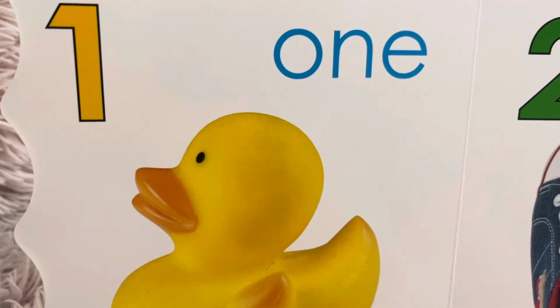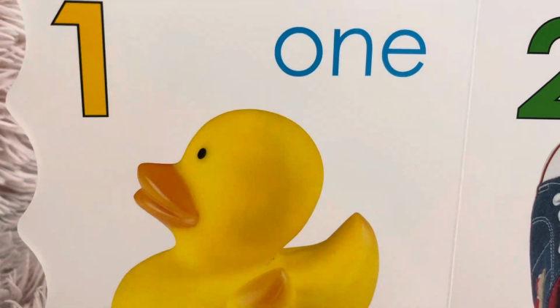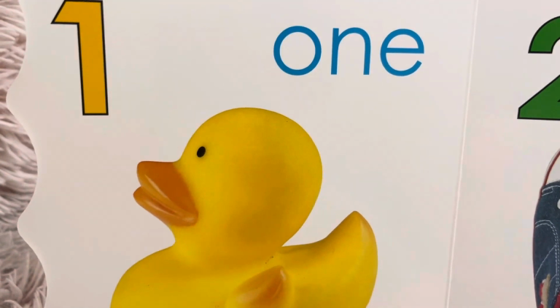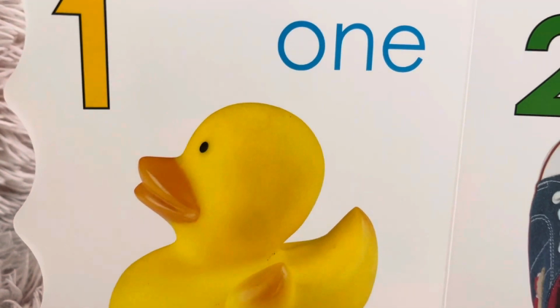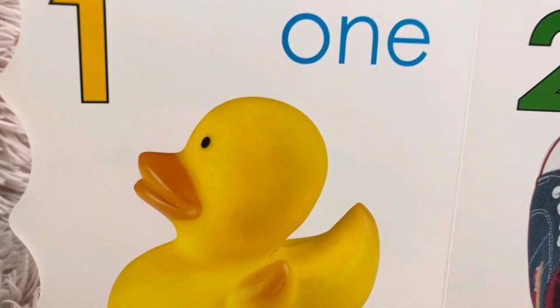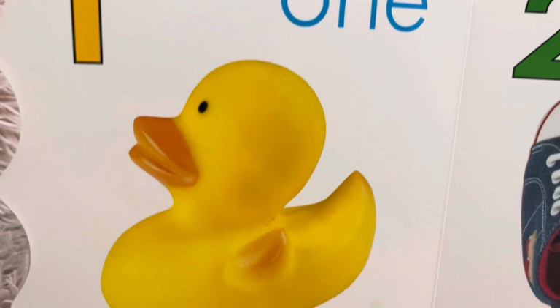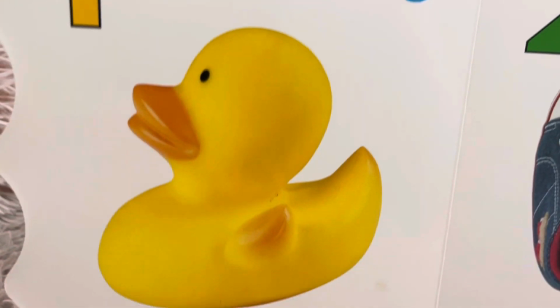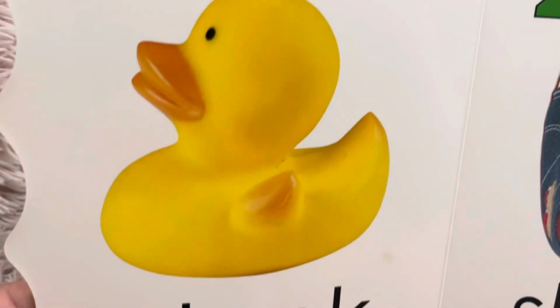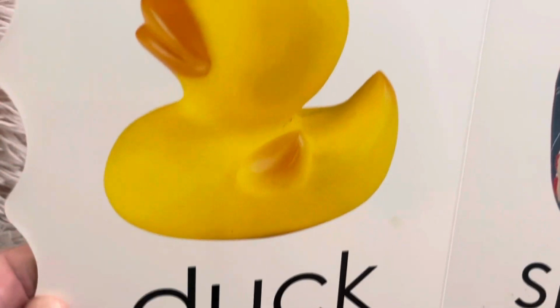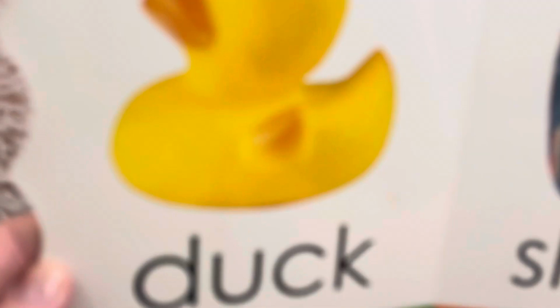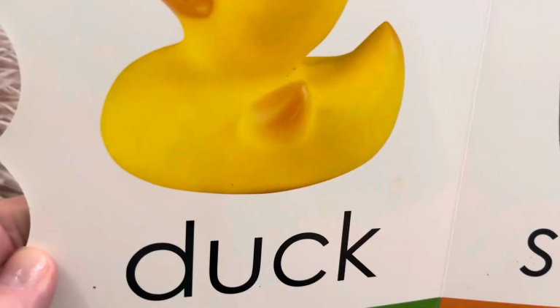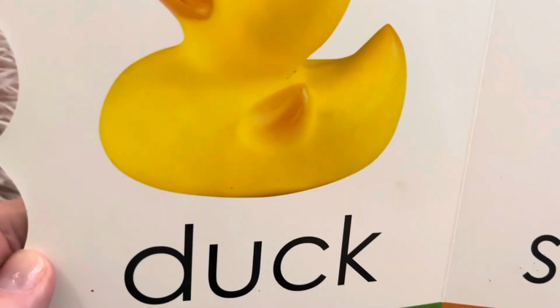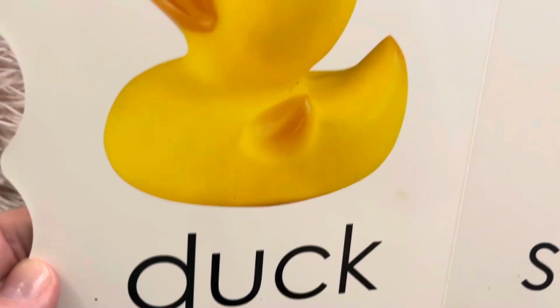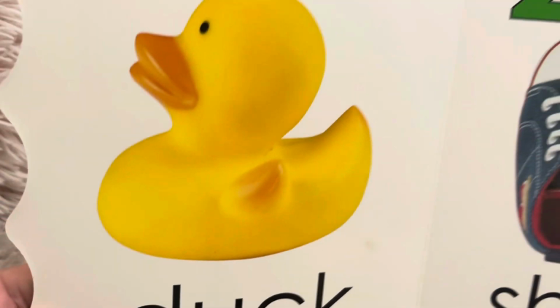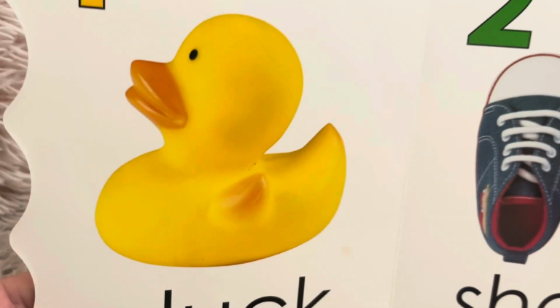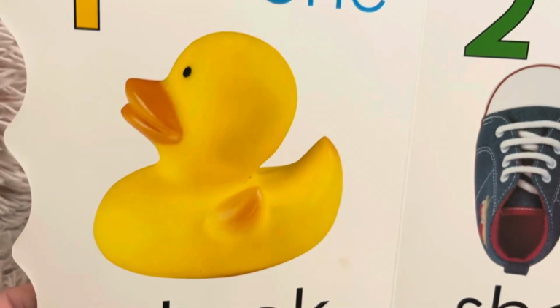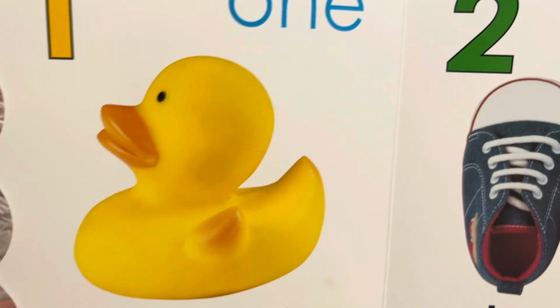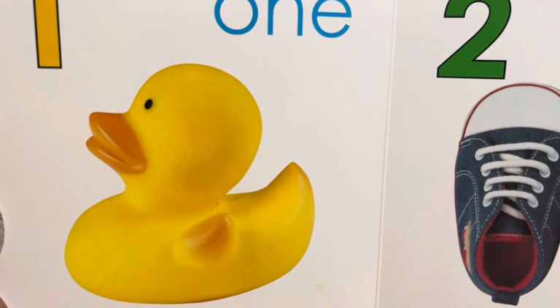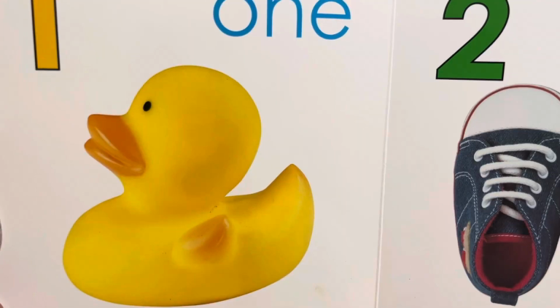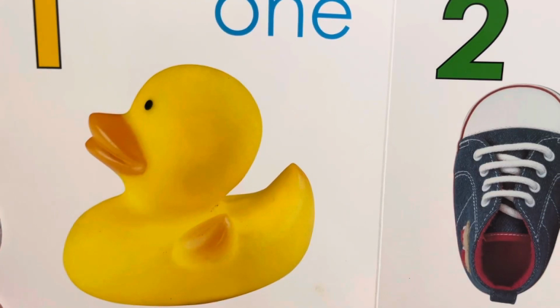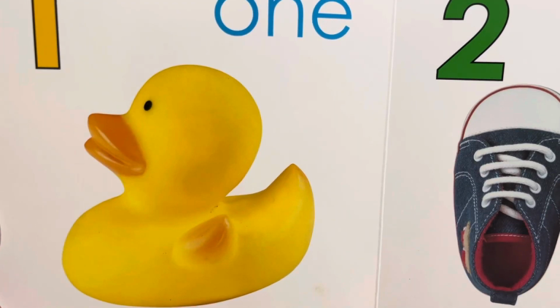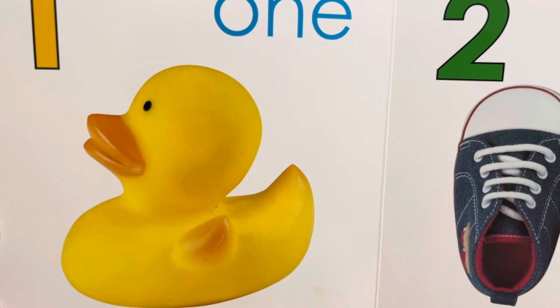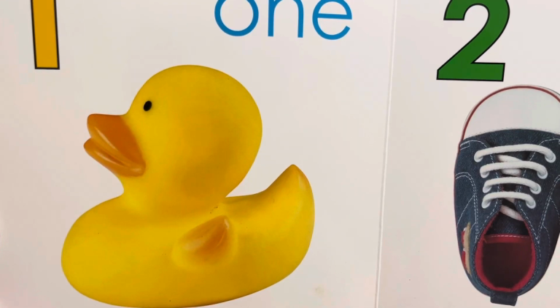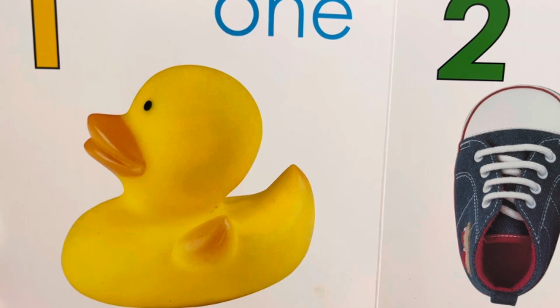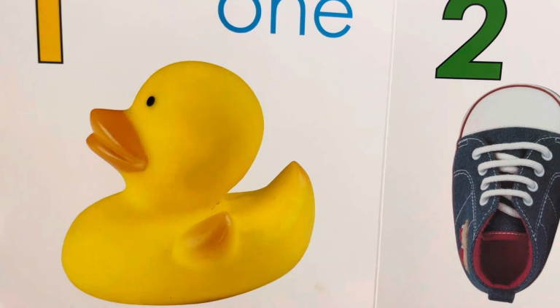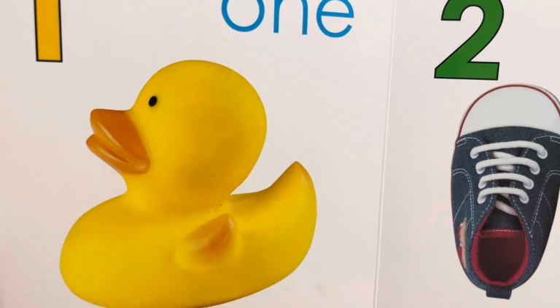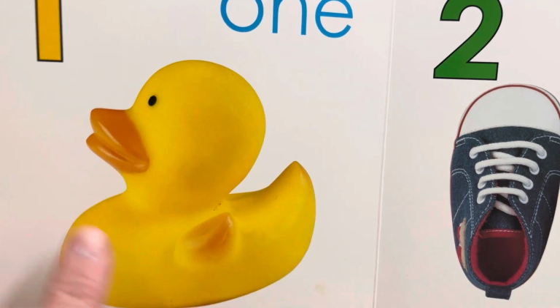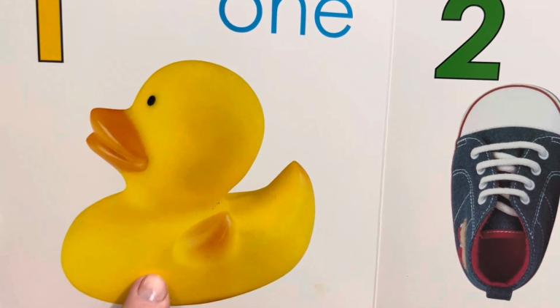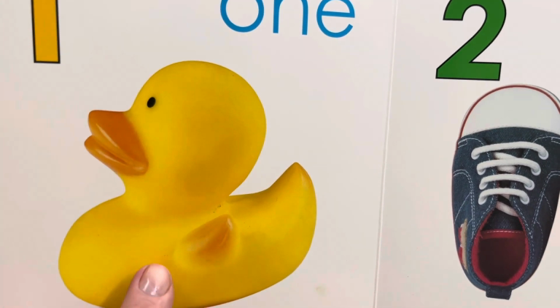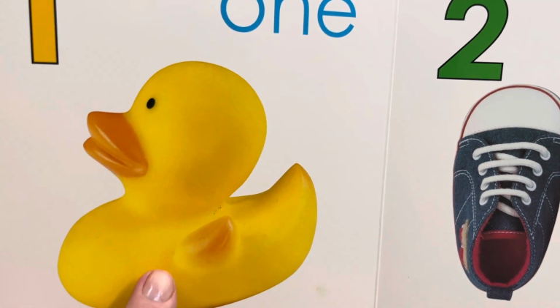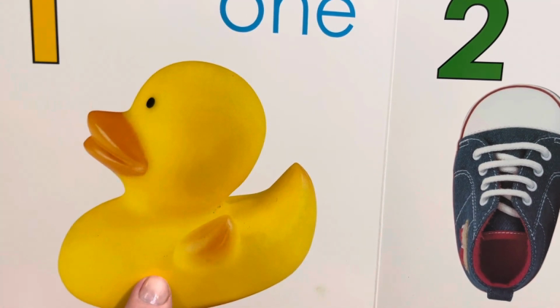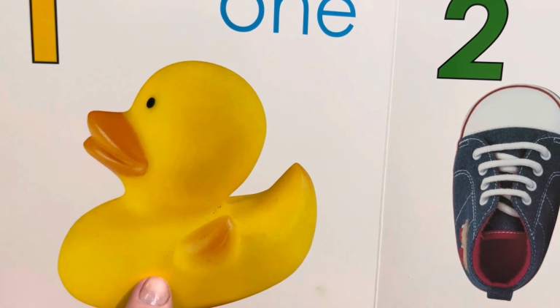This is one duck. What does a duck say? Quack, quack. One duck.